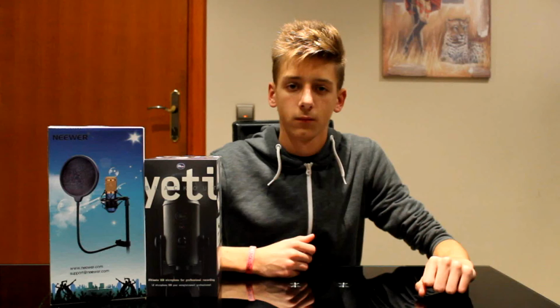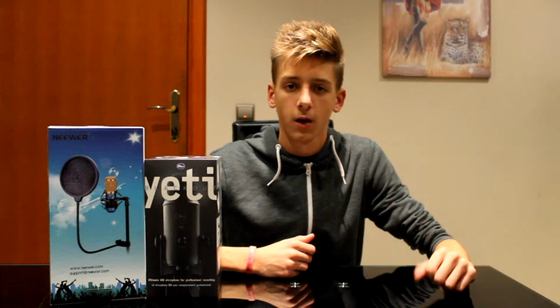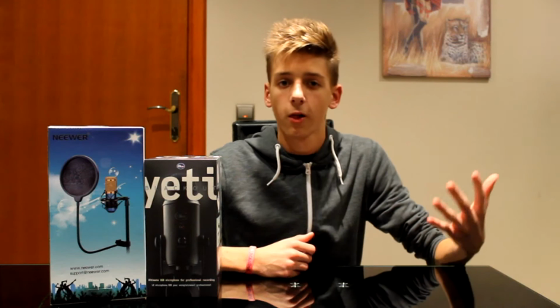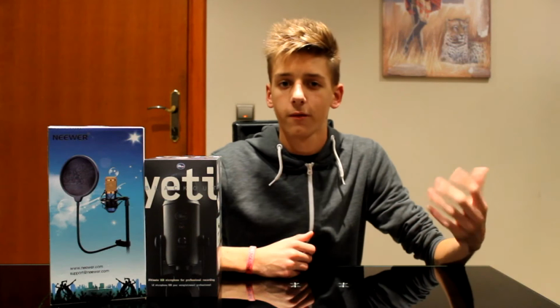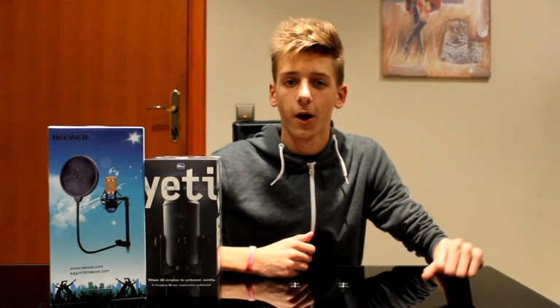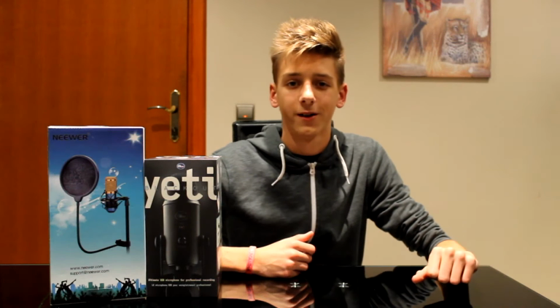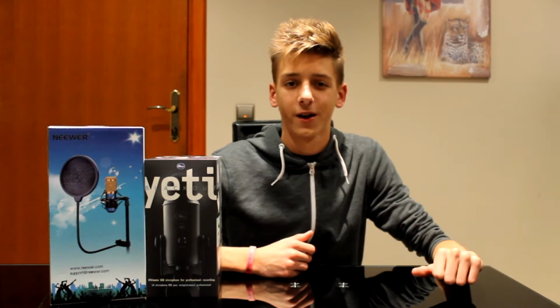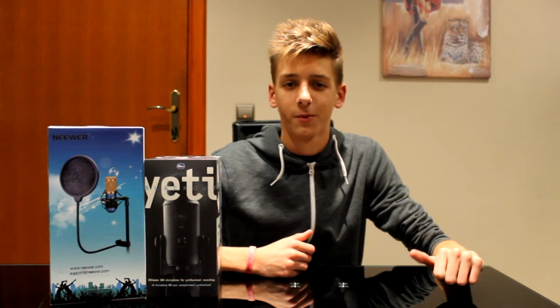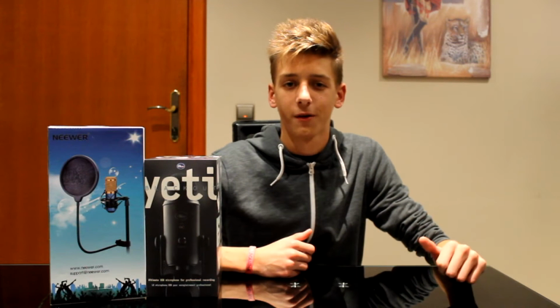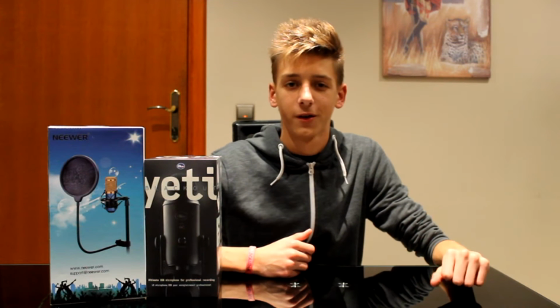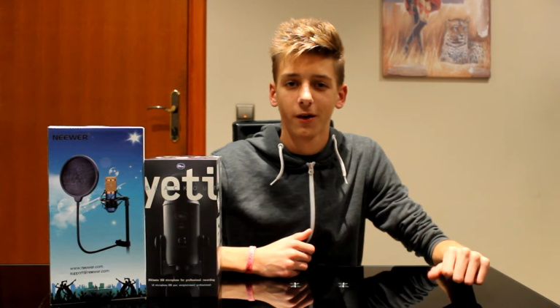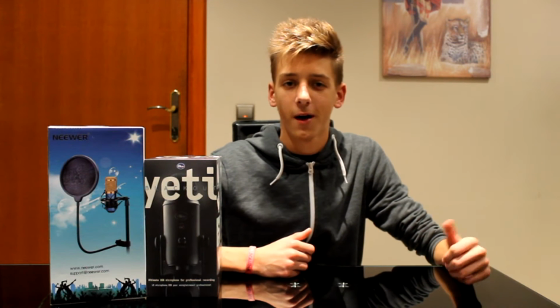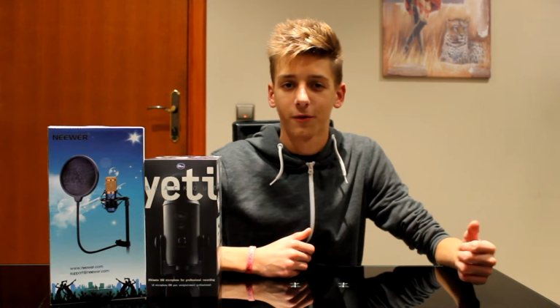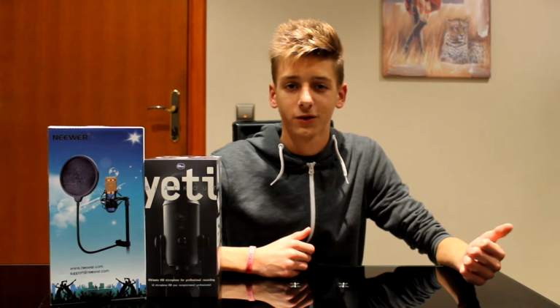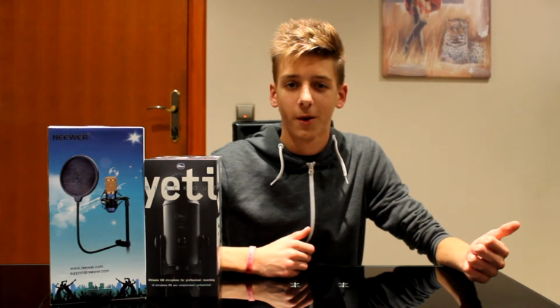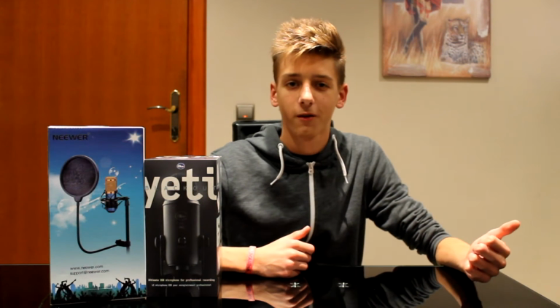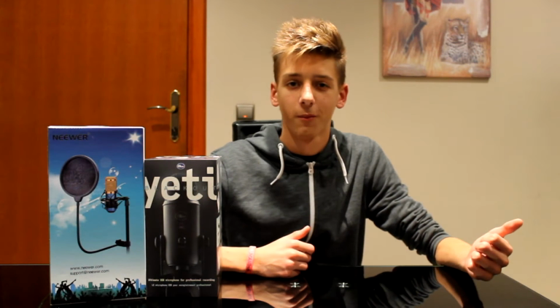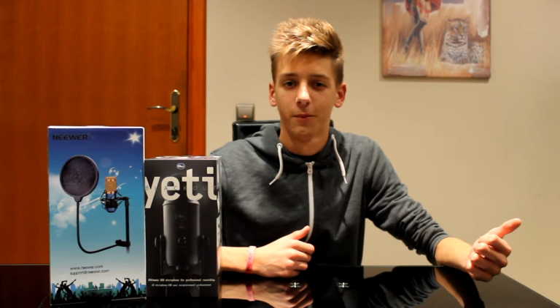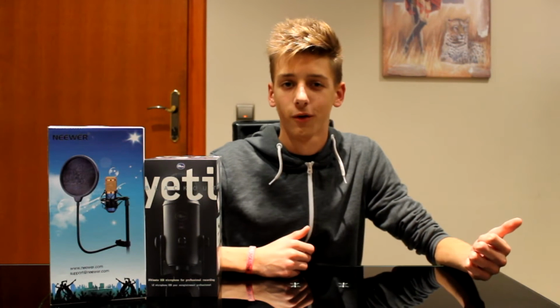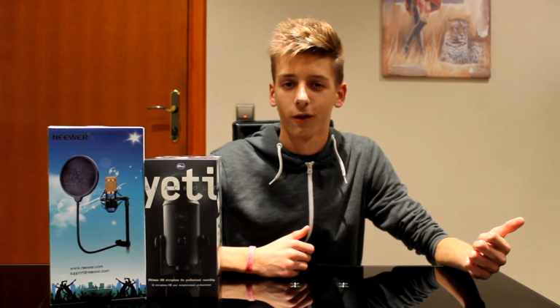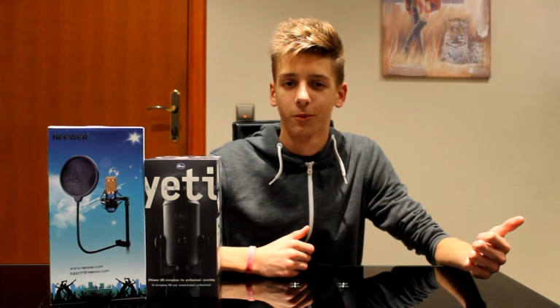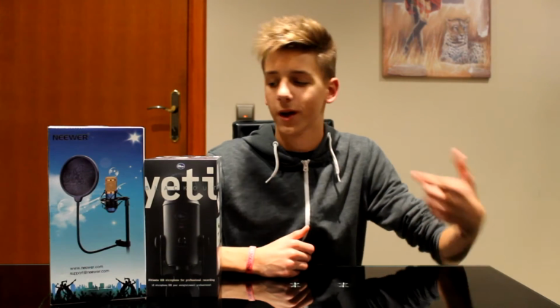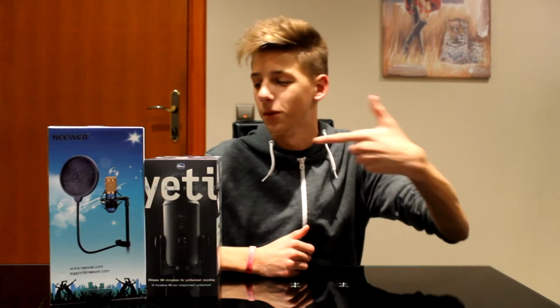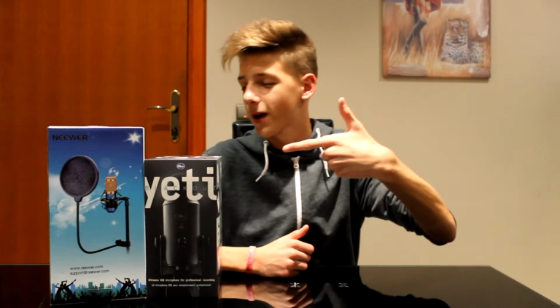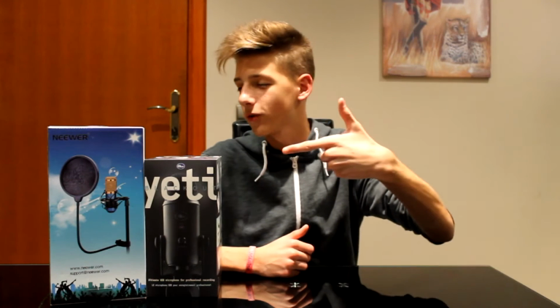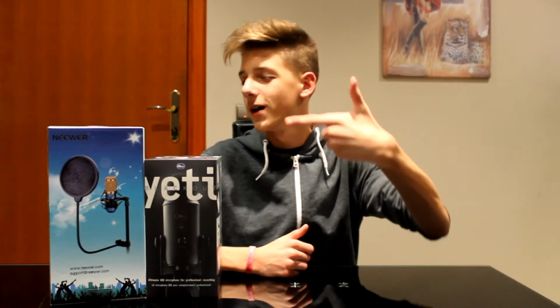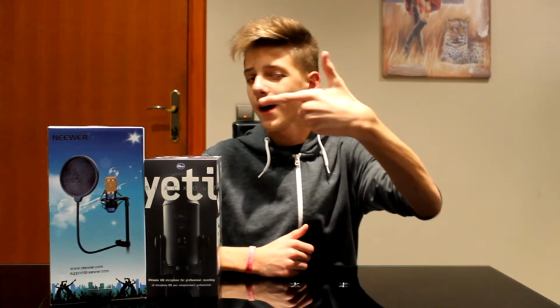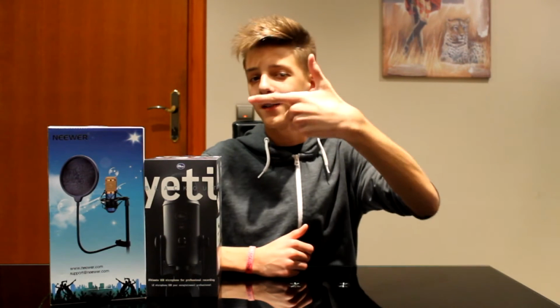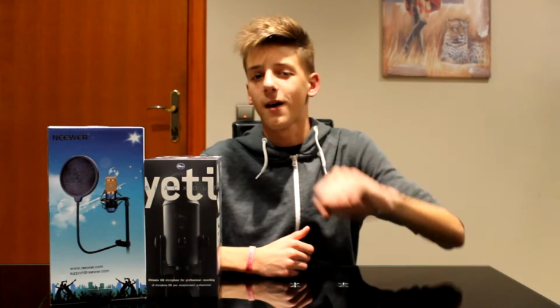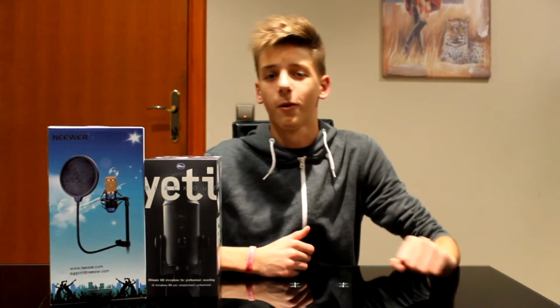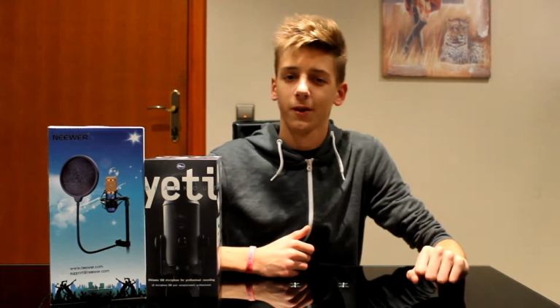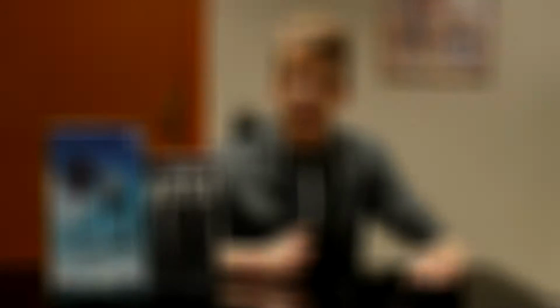Hello everybody, today I have for you a professional microphone by Blue called the Blue Yeti Blackout, and a pop filter.